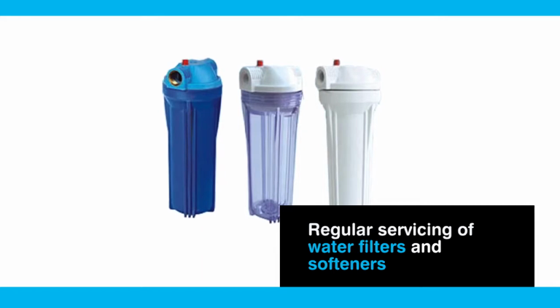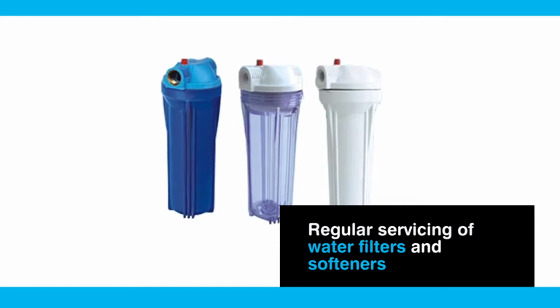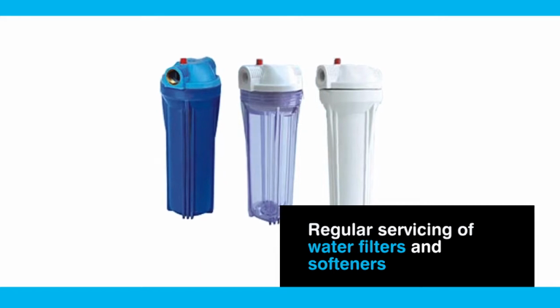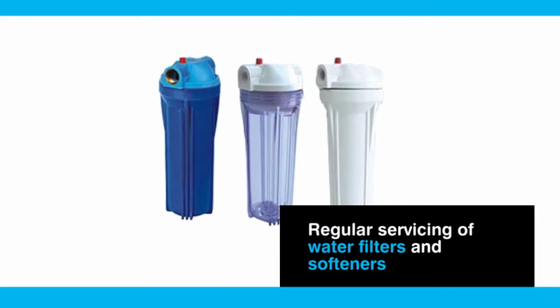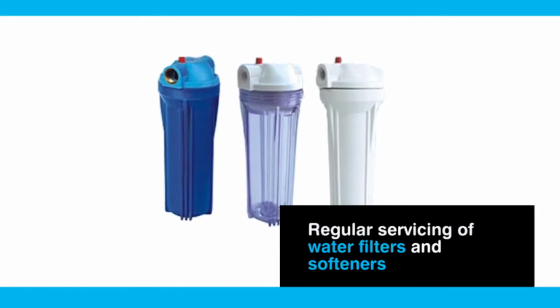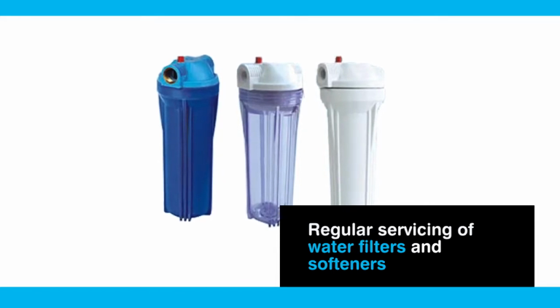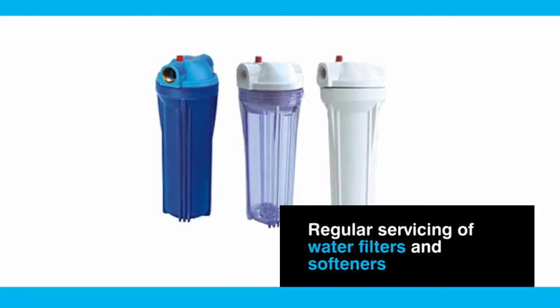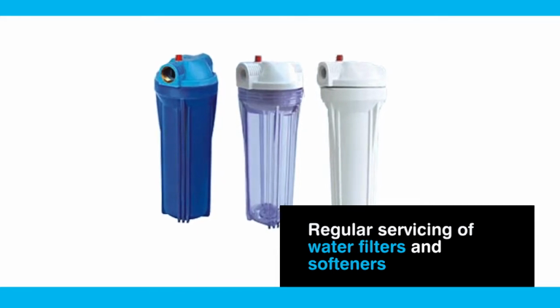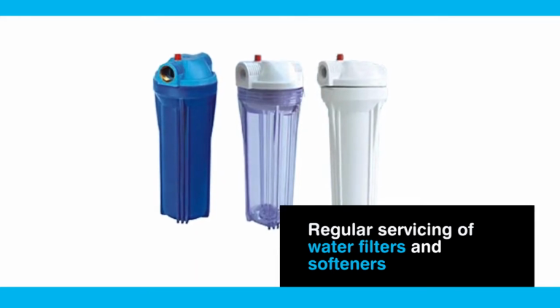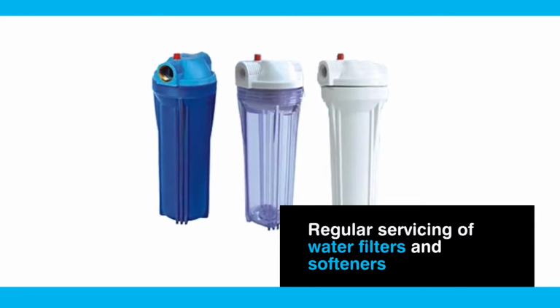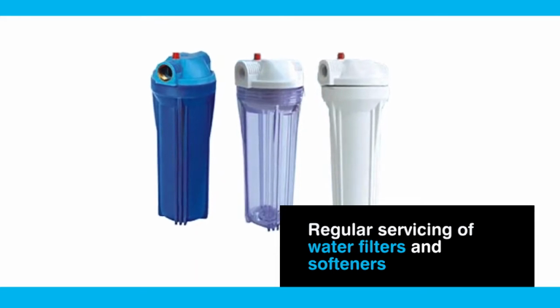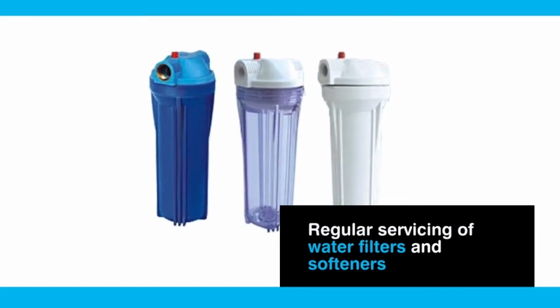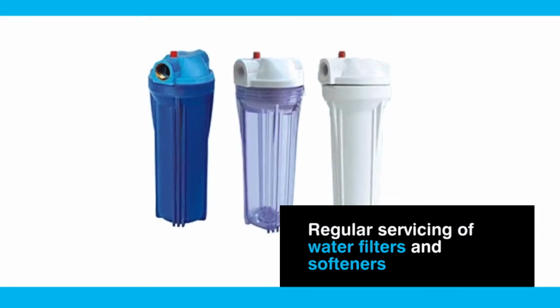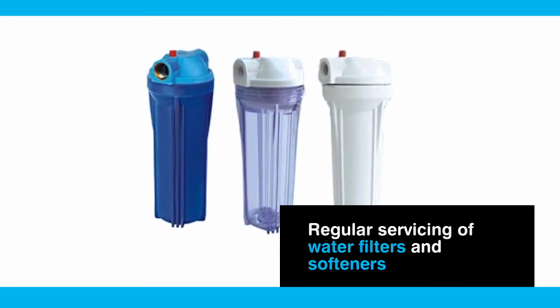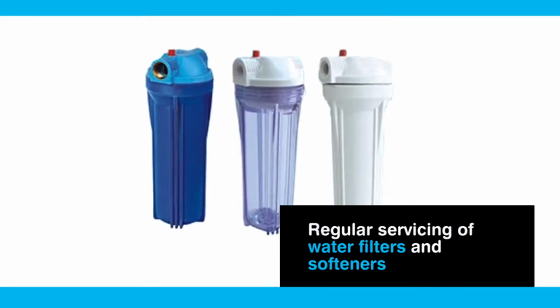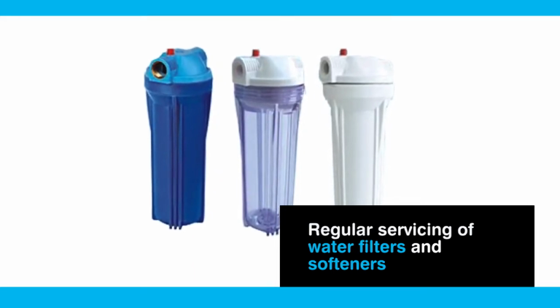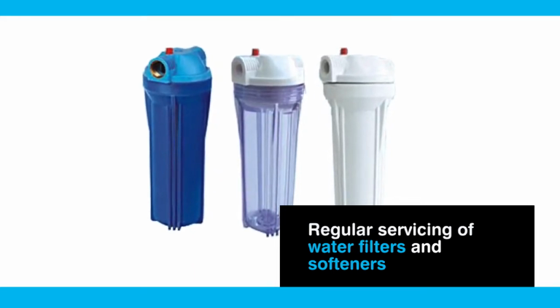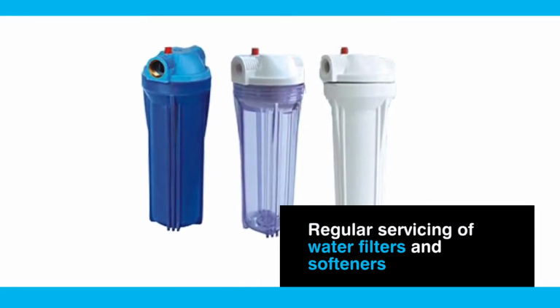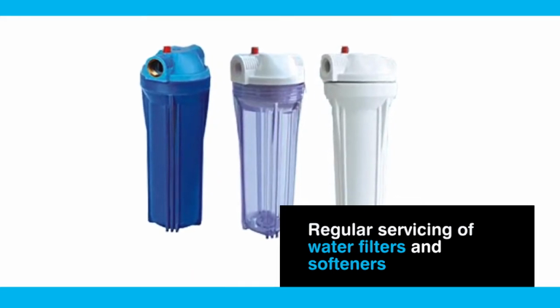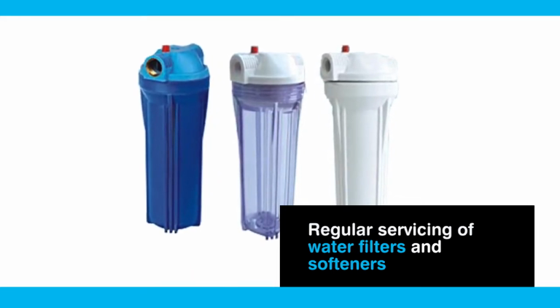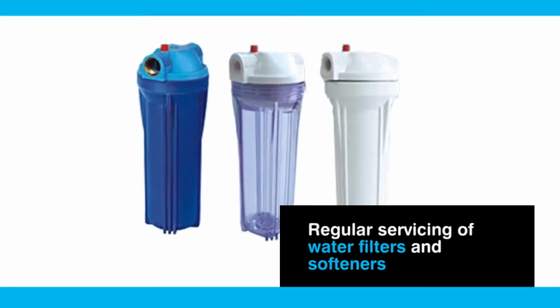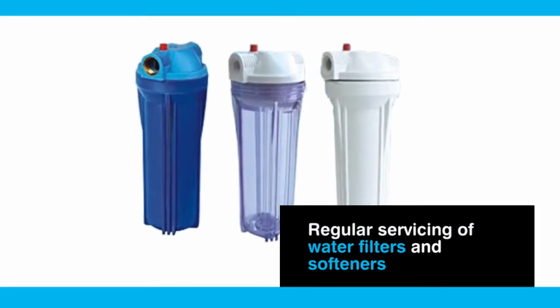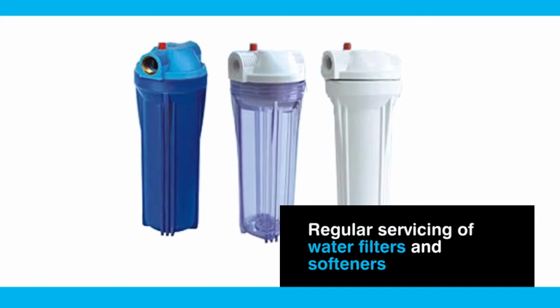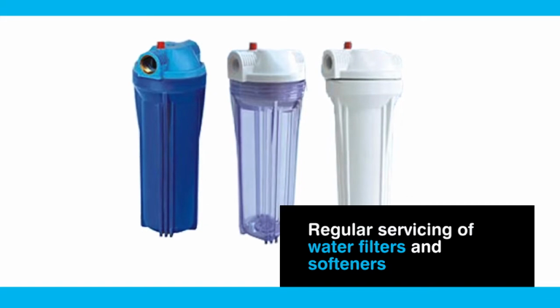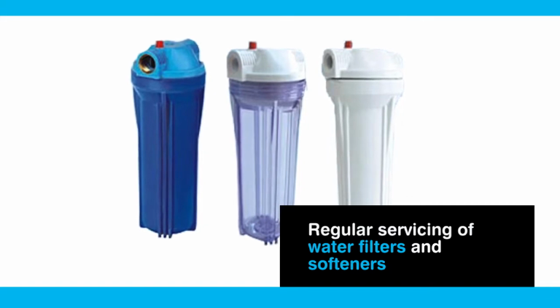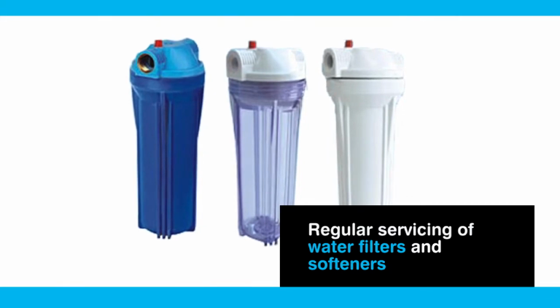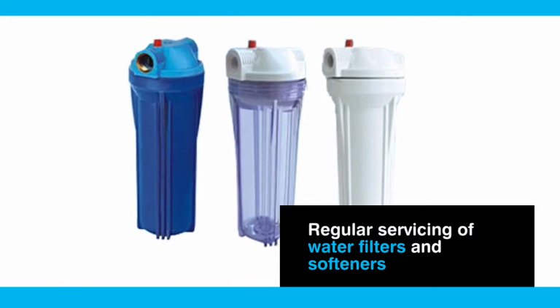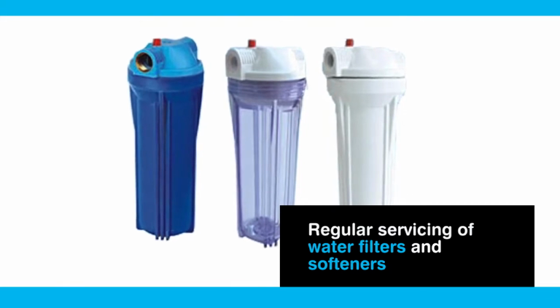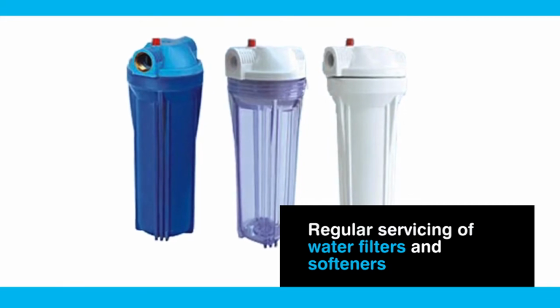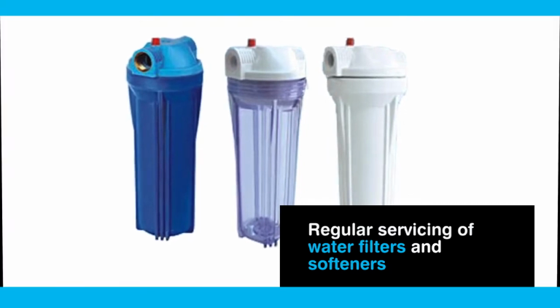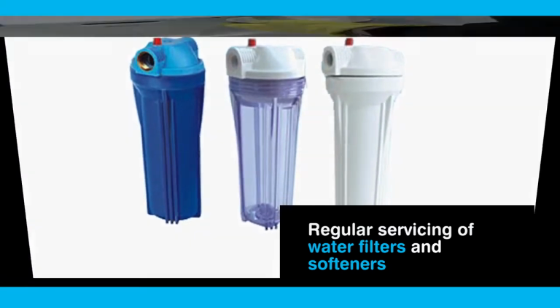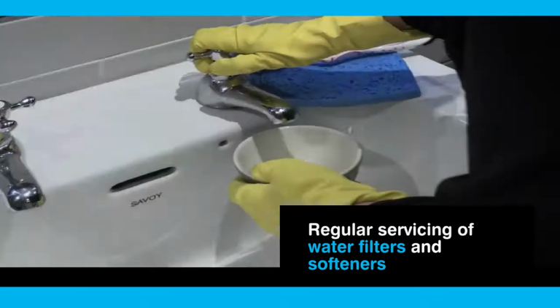And finally, using water filters and softeners can also encourage the slime, so ensure these are maintained and serviced according to the manufacturer's instructions.